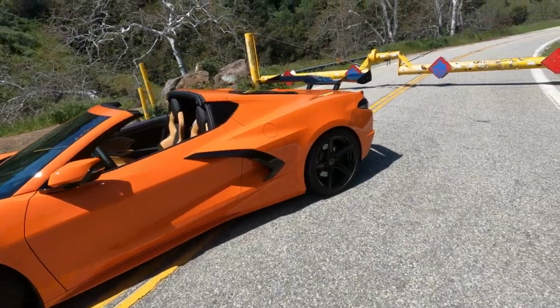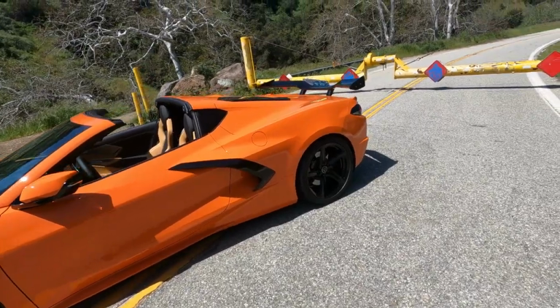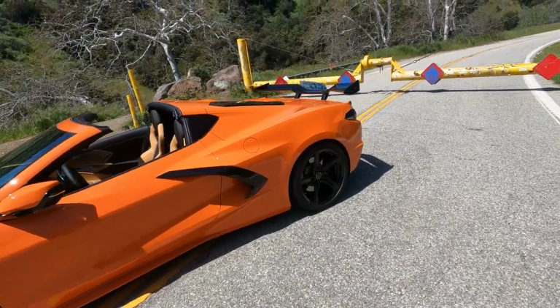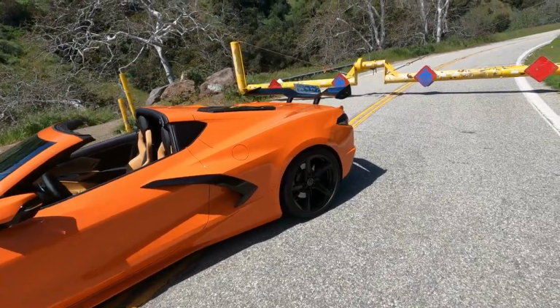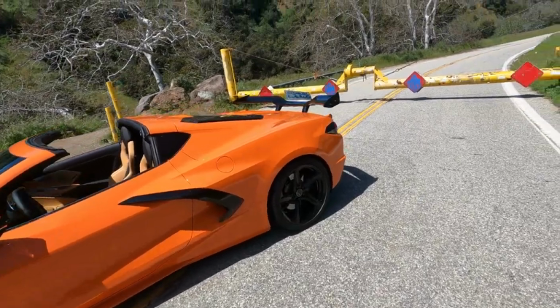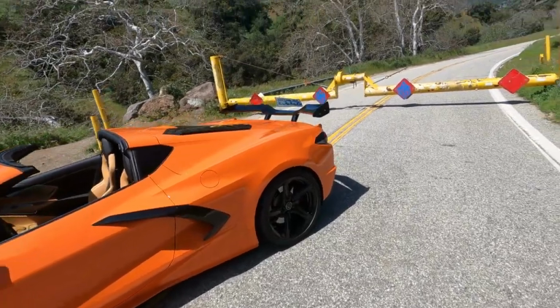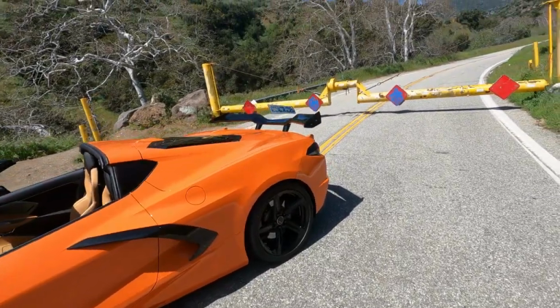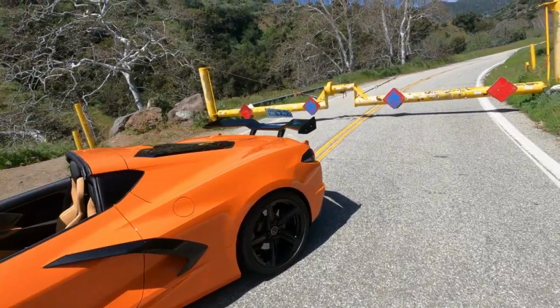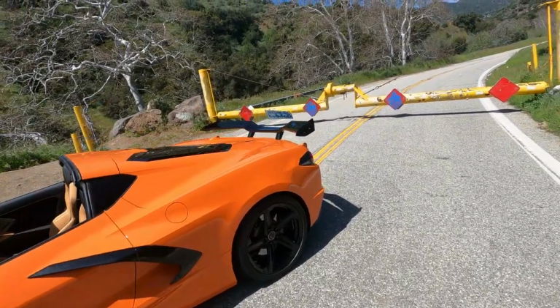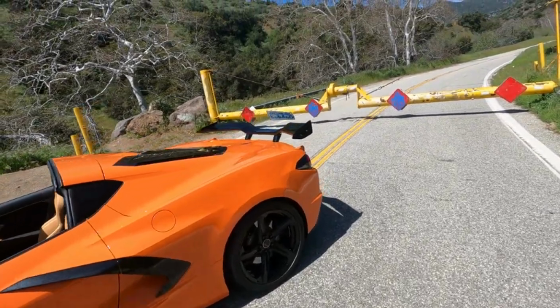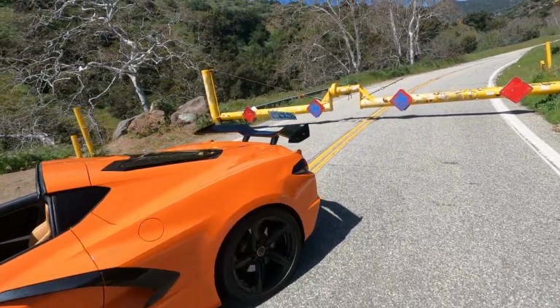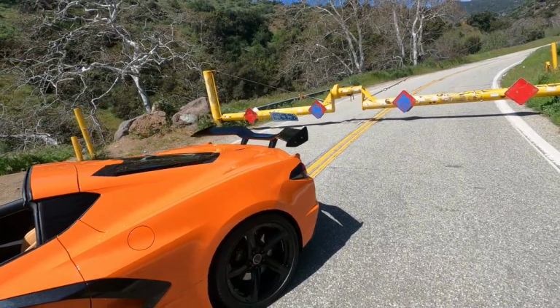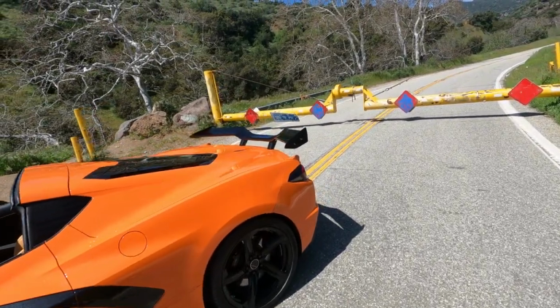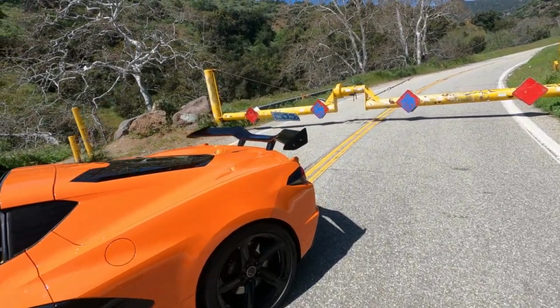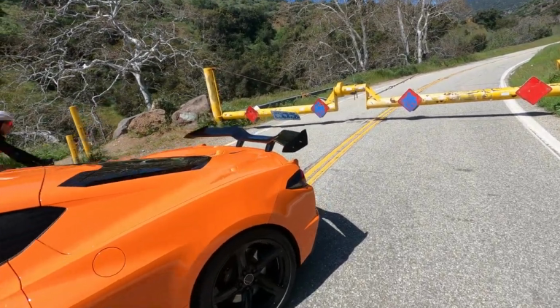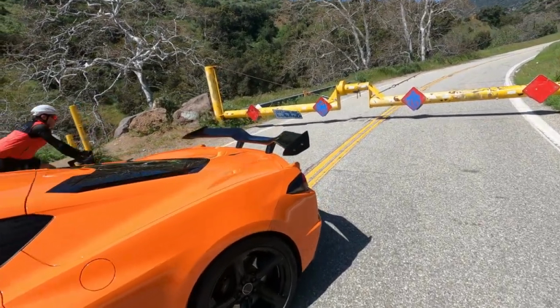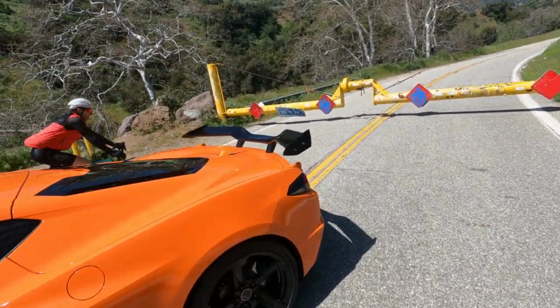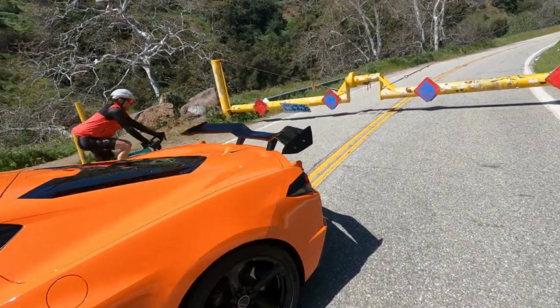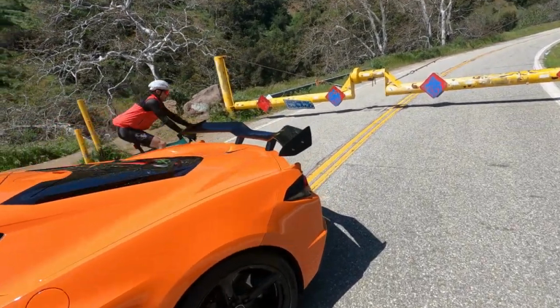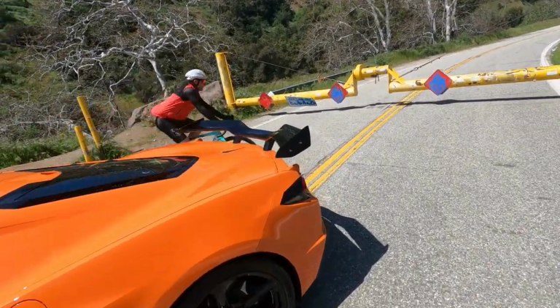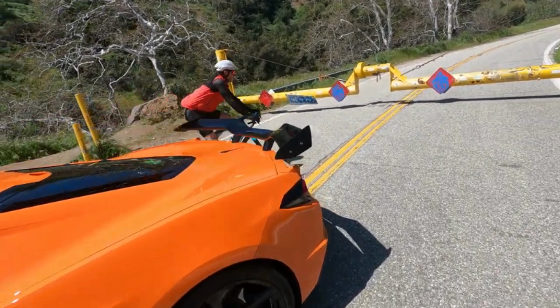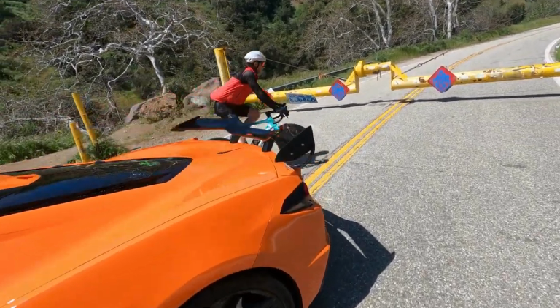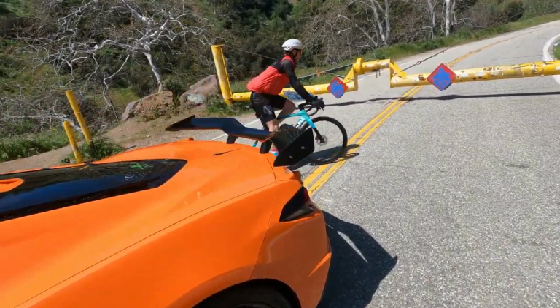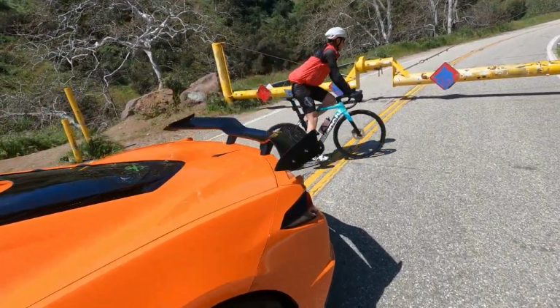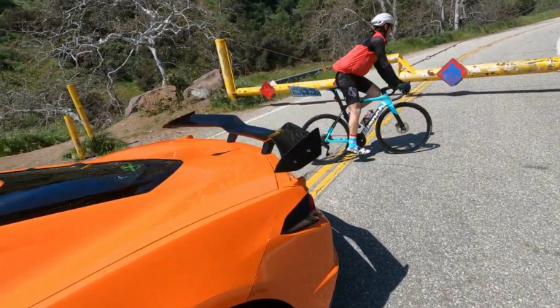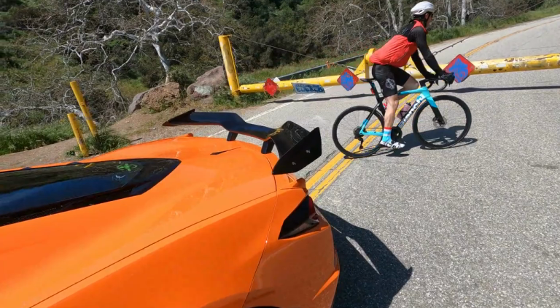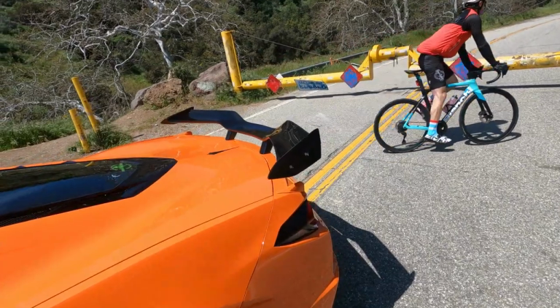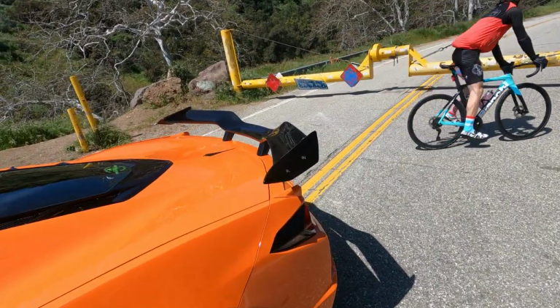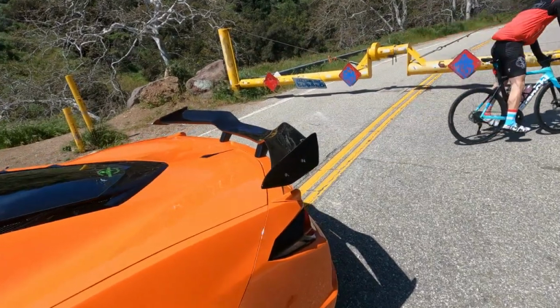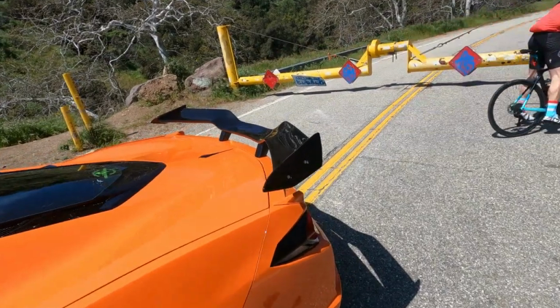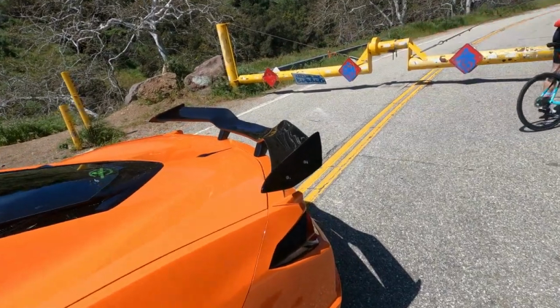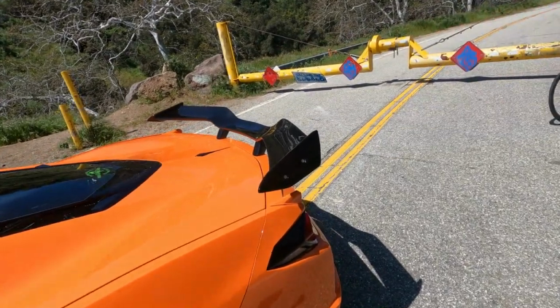And here's the Sagala wing. I got the carbon flash, not the full carbon fiber.